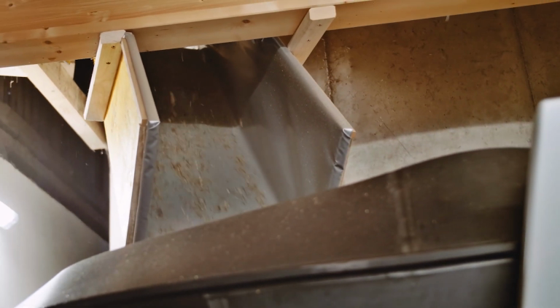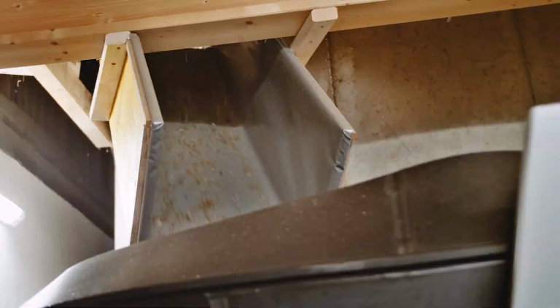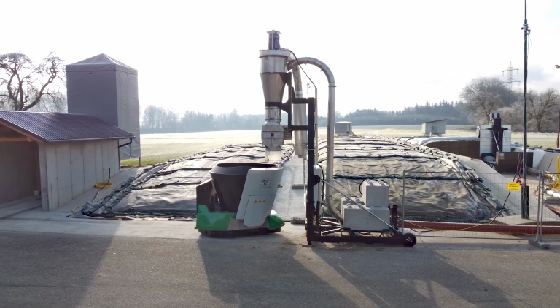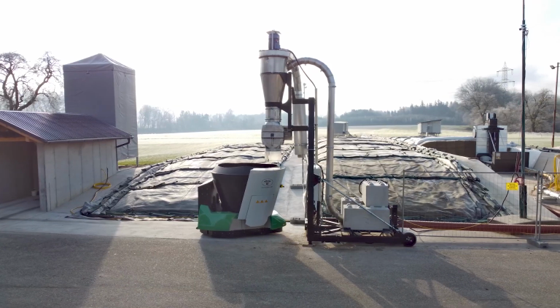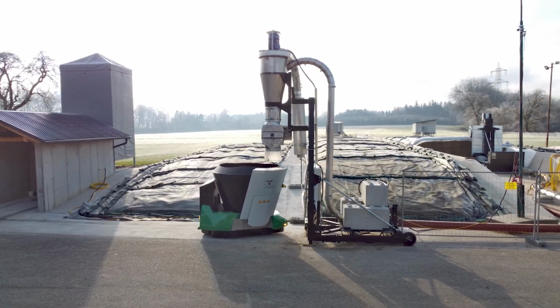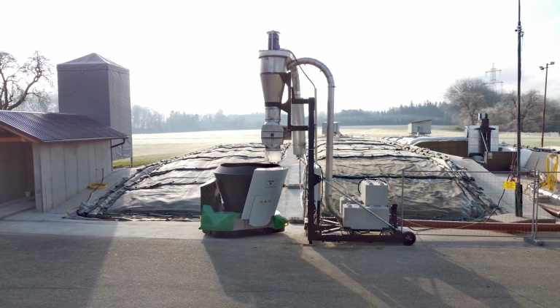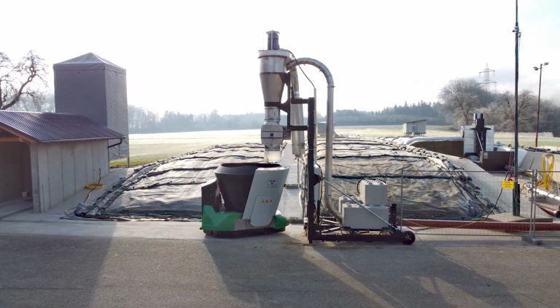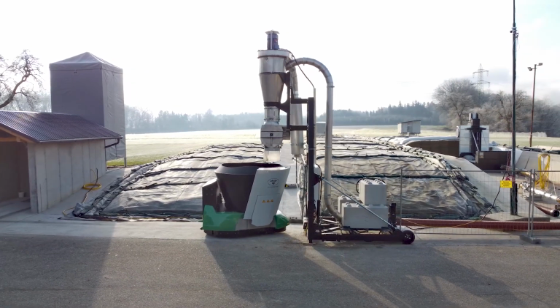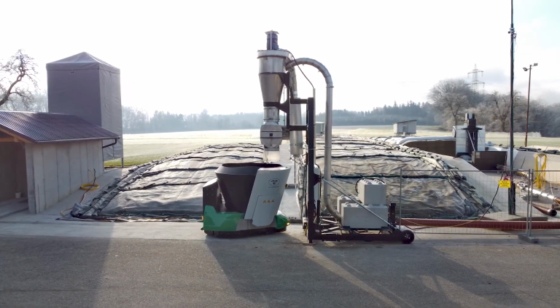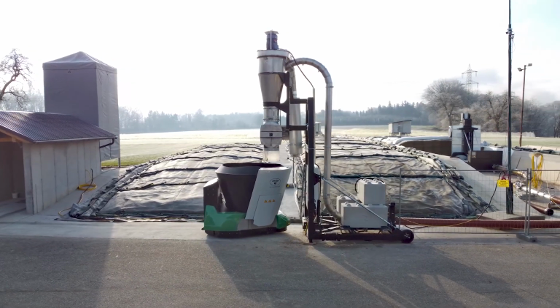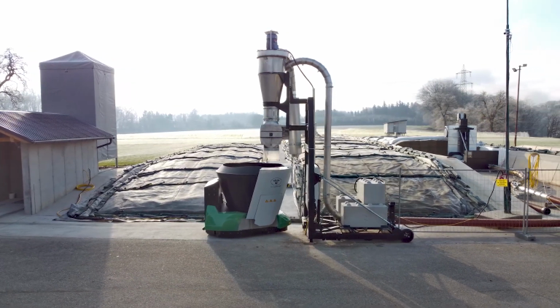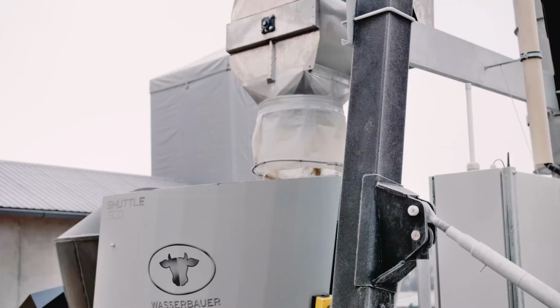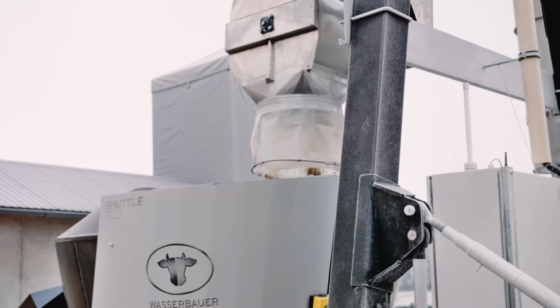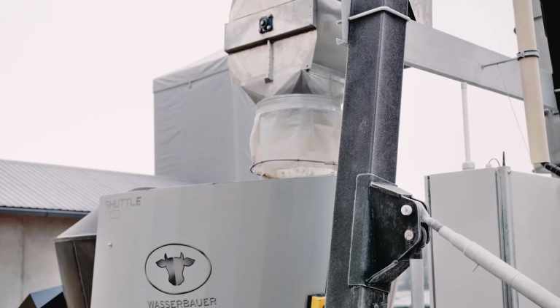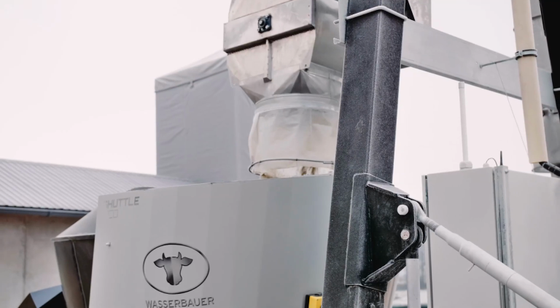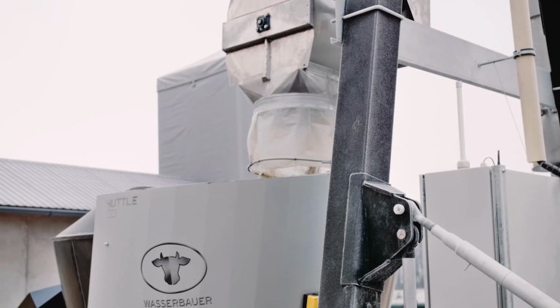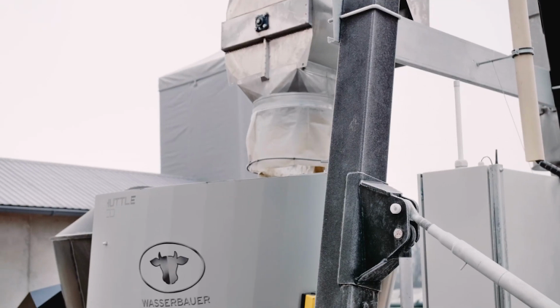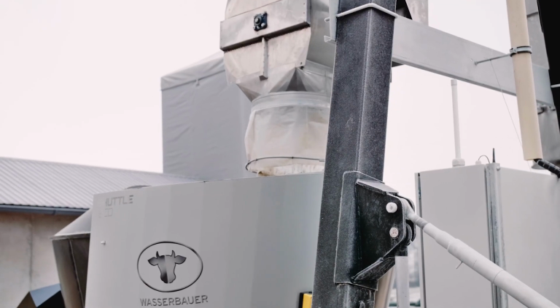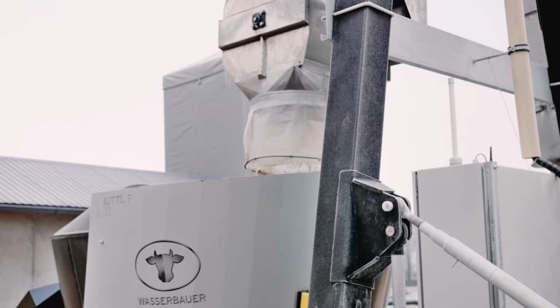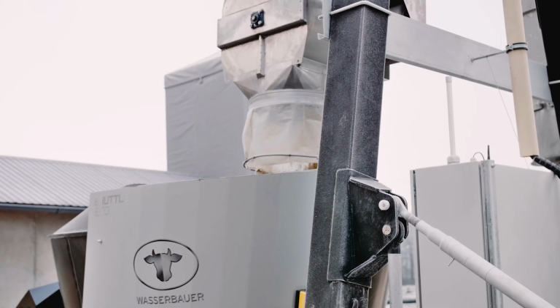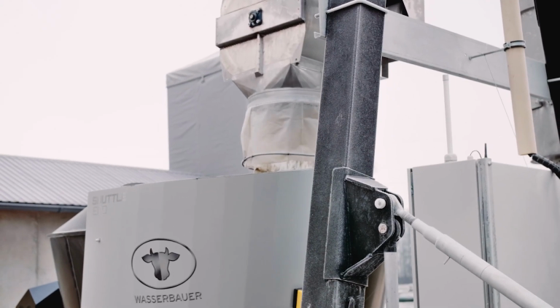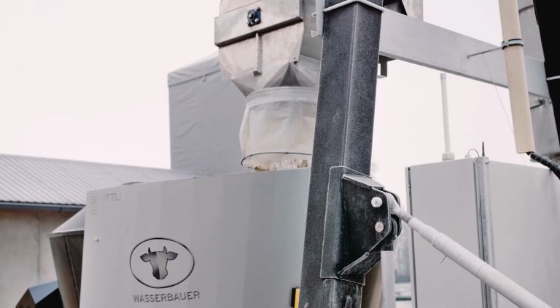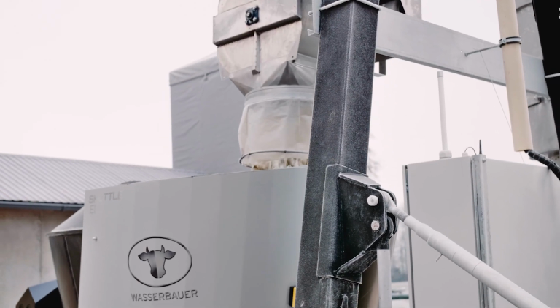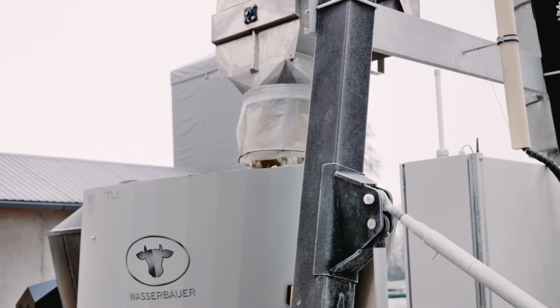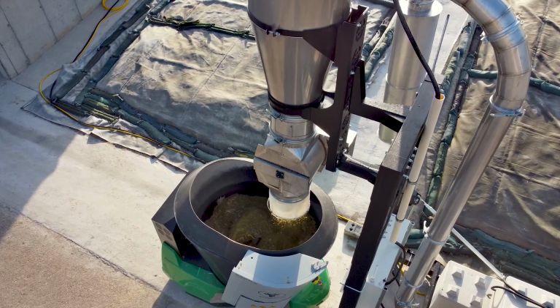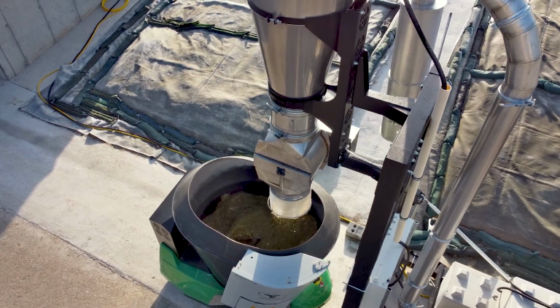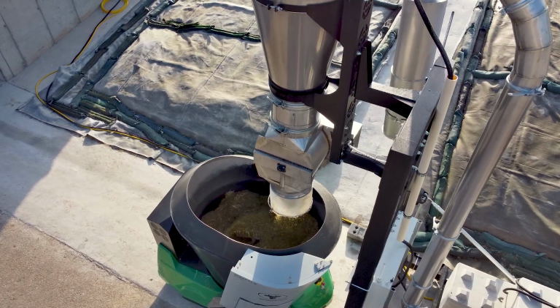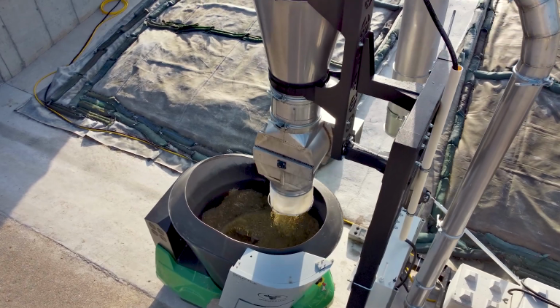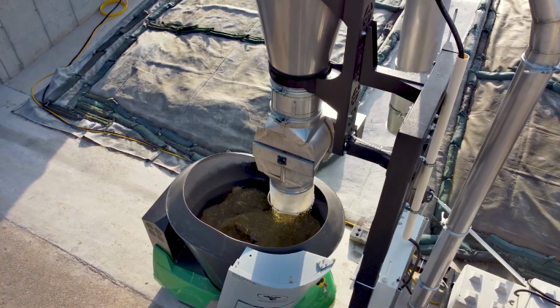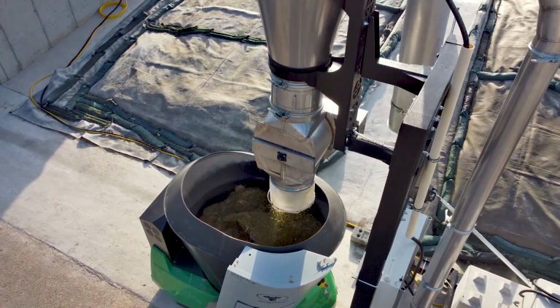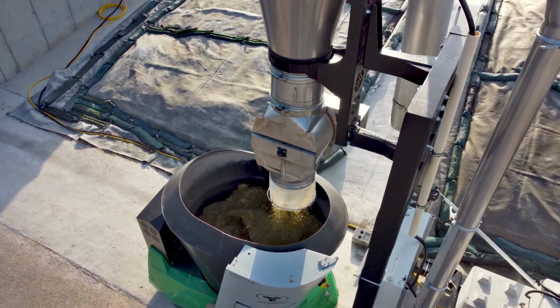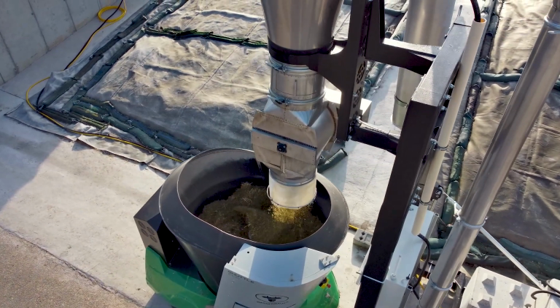Alternatively, it can be mounted on a mobile chassis for filling outdoors. A silencer reduces noise emissions to a minimum.